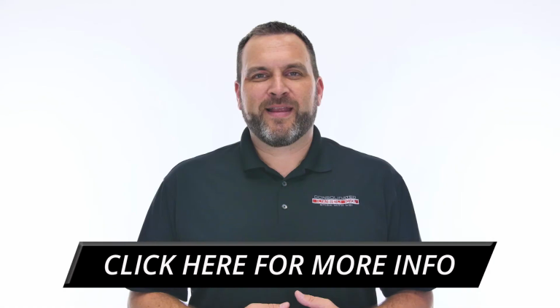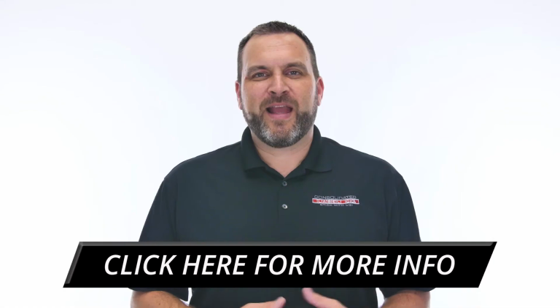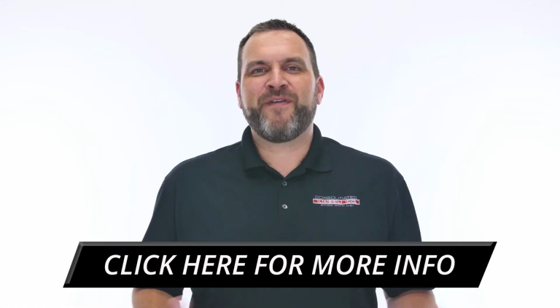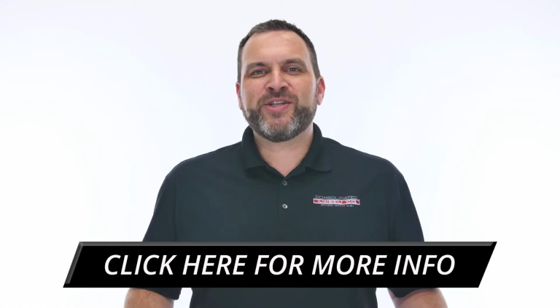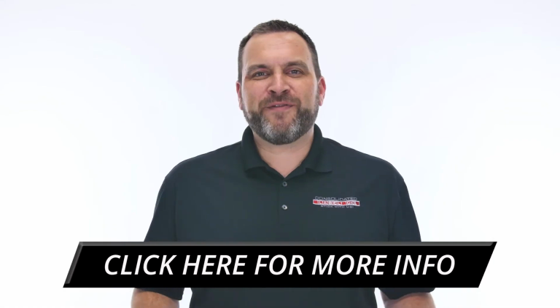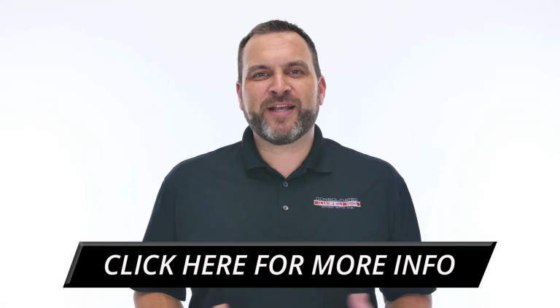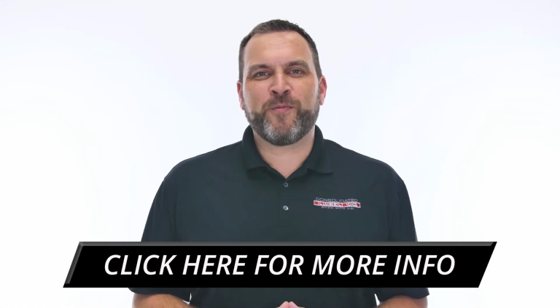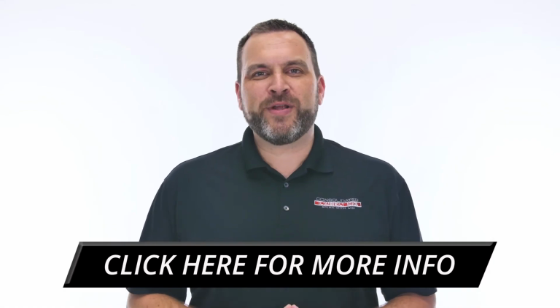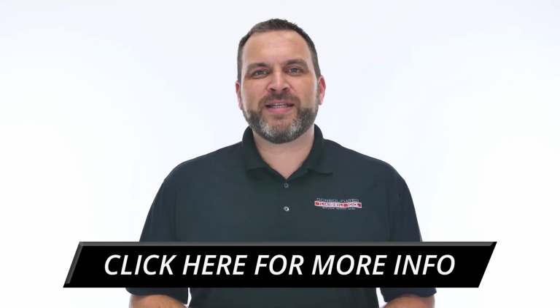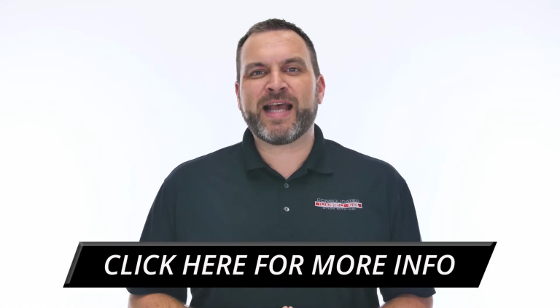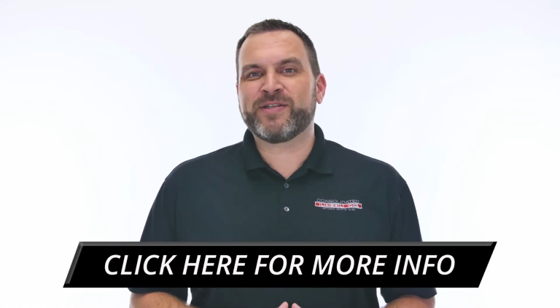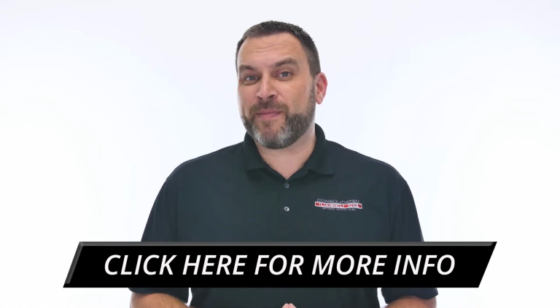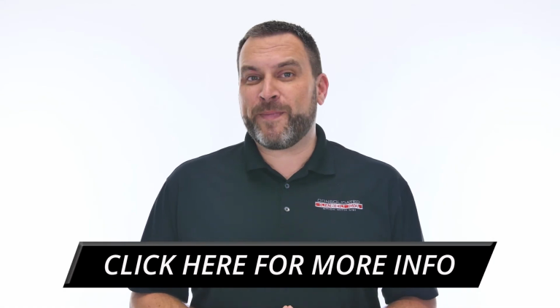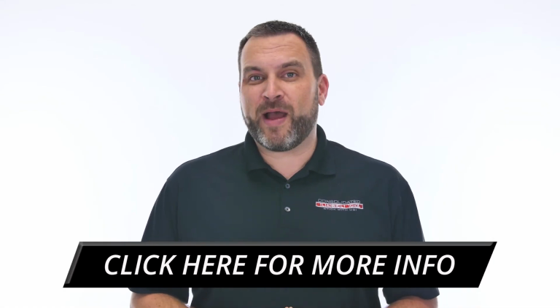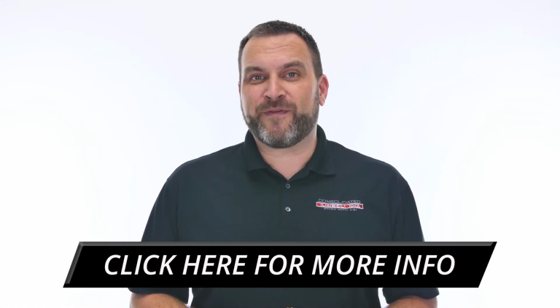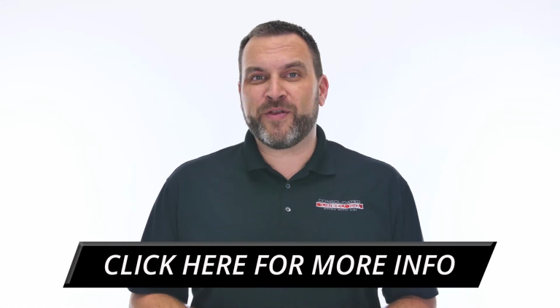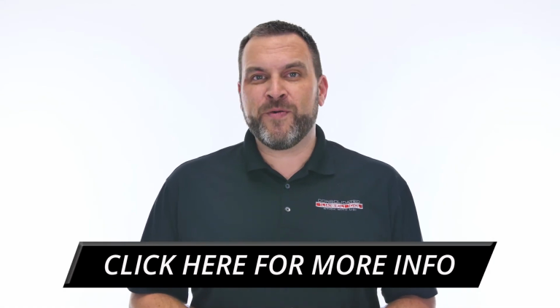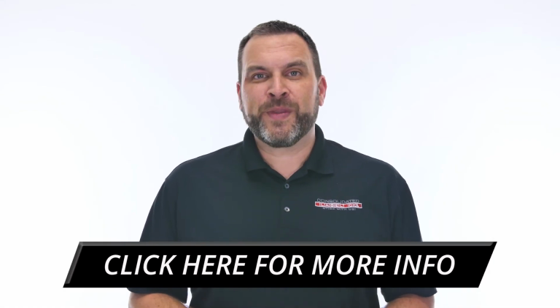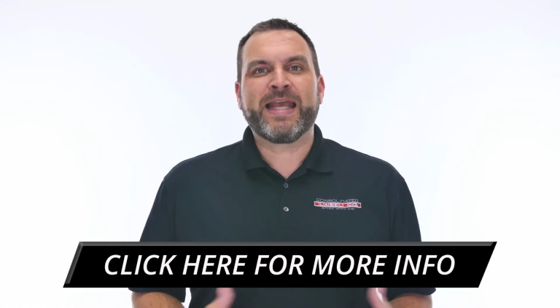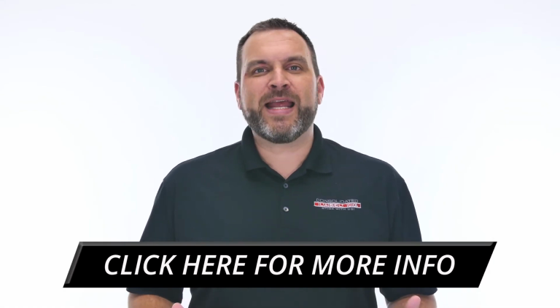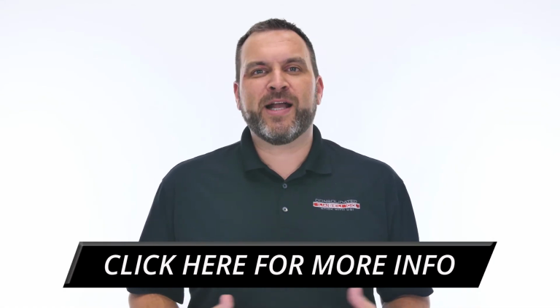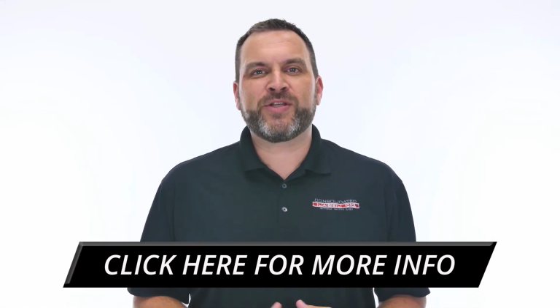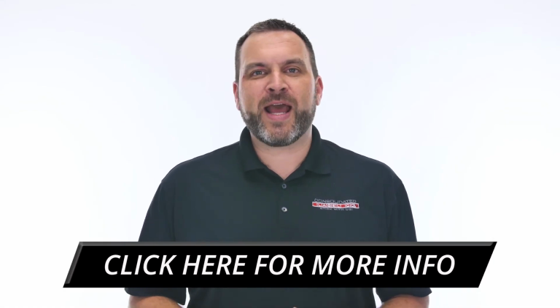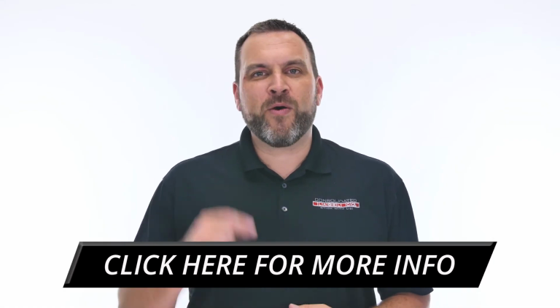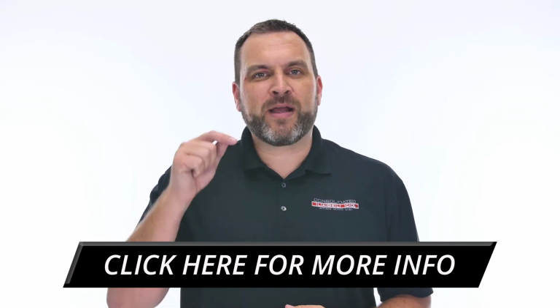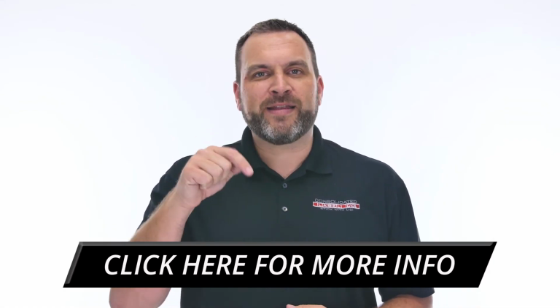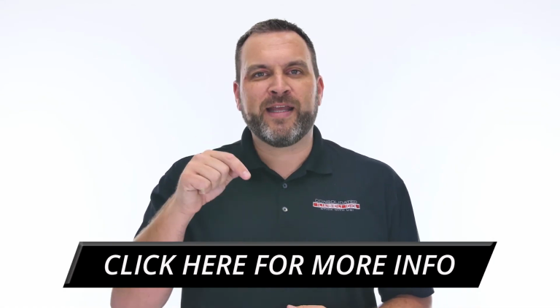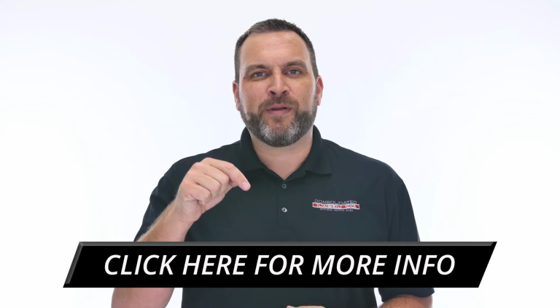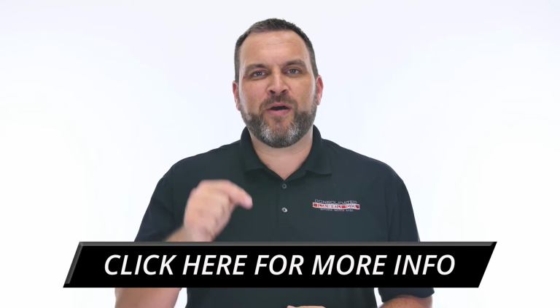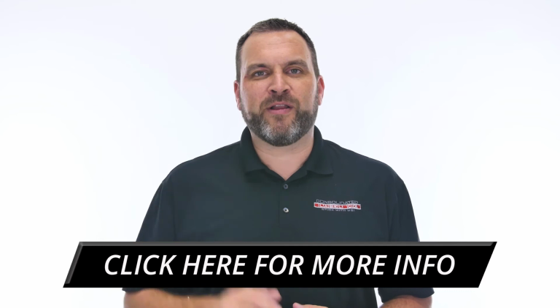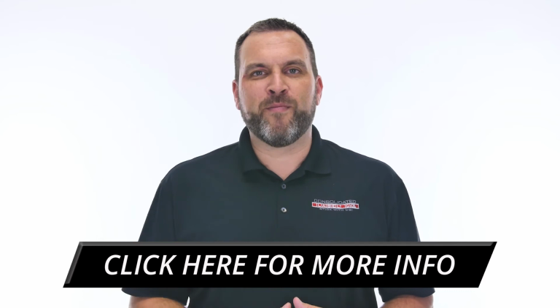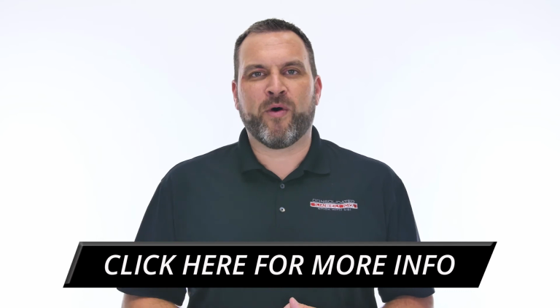If HD Flexo printing sounds like it might be right for you, get in touch today or click the link below to learn more.